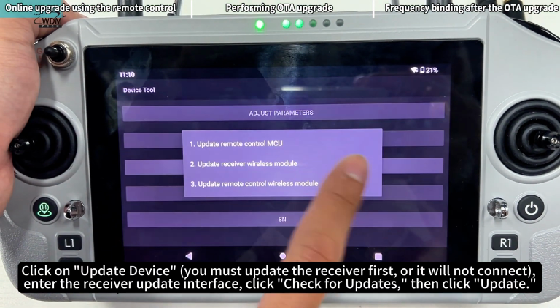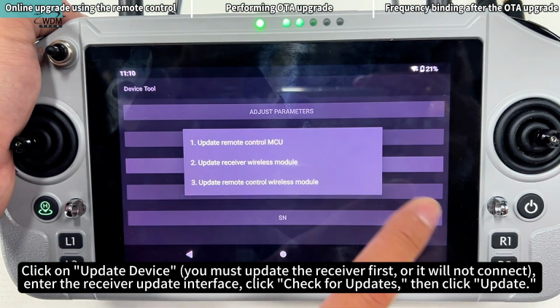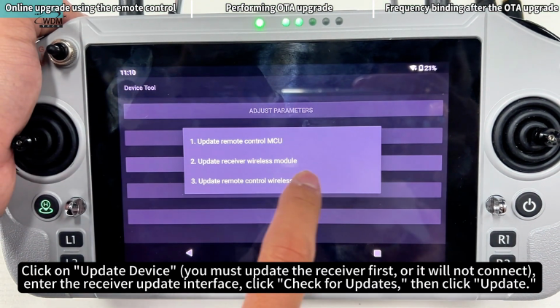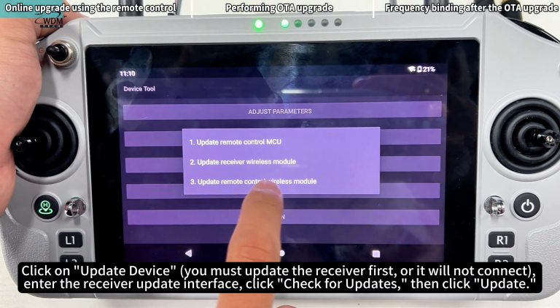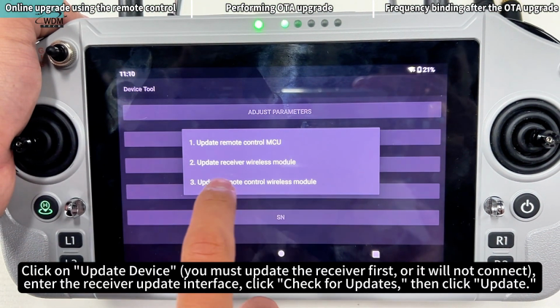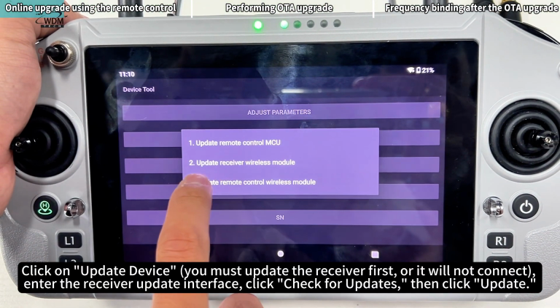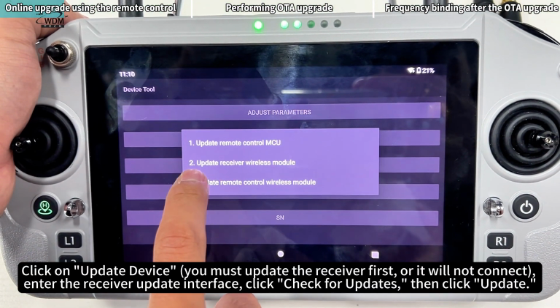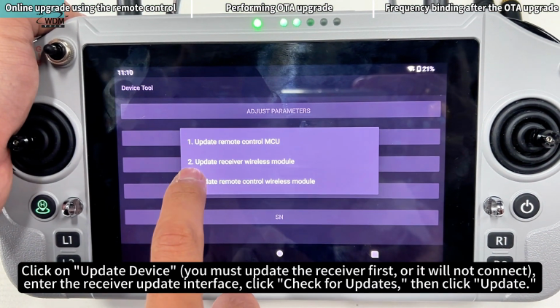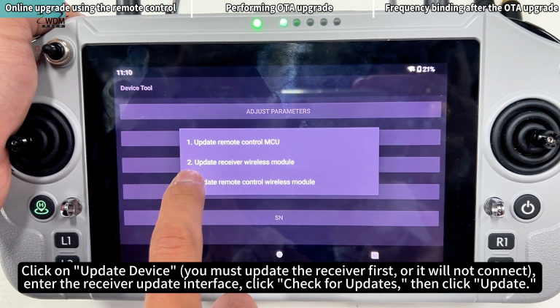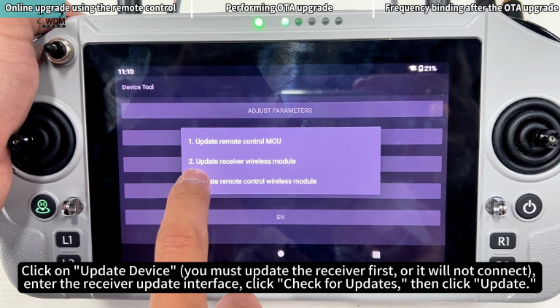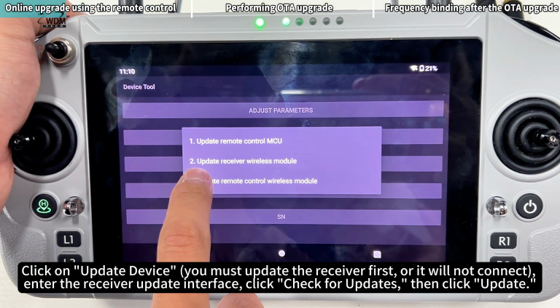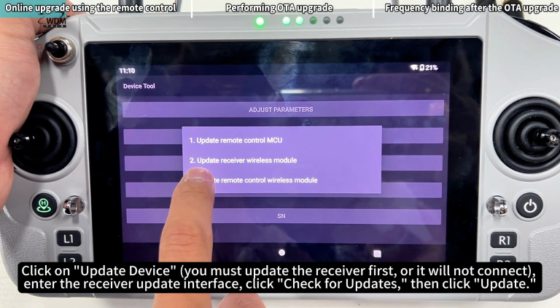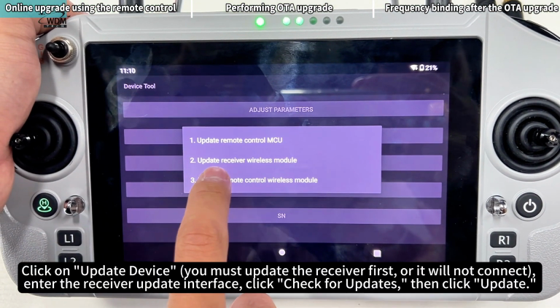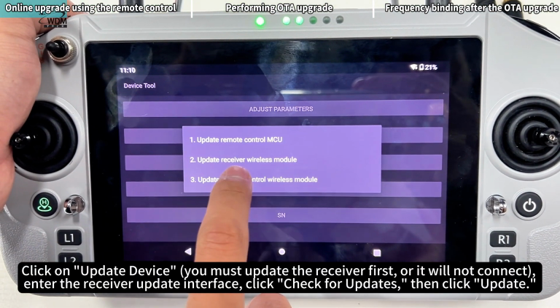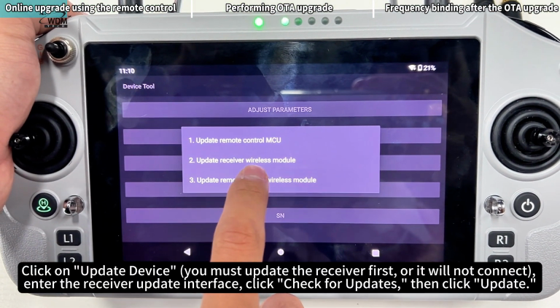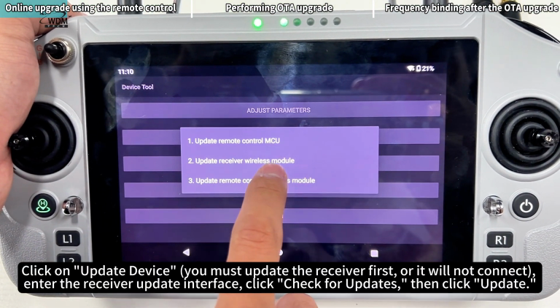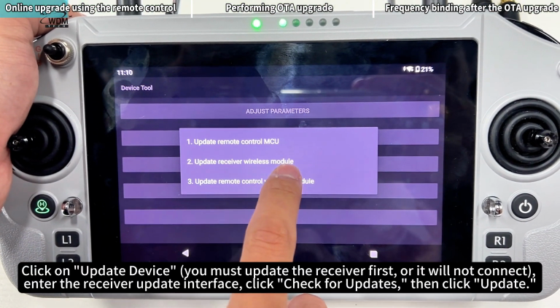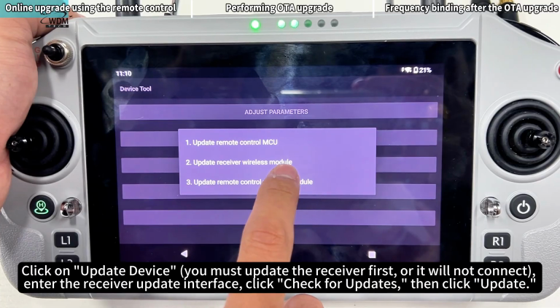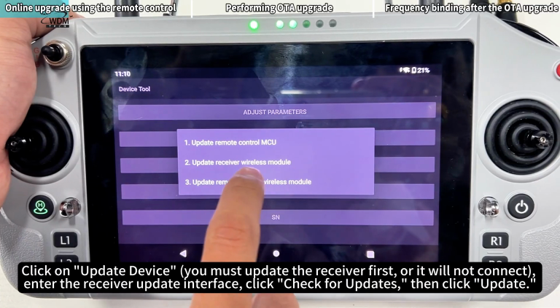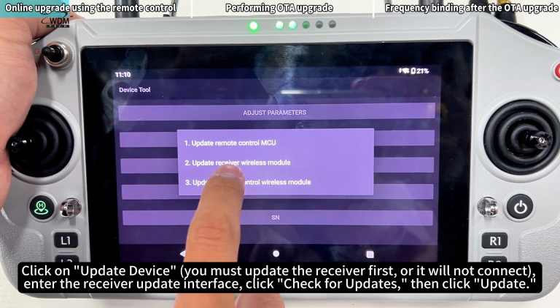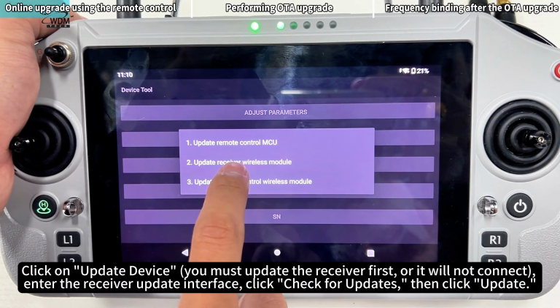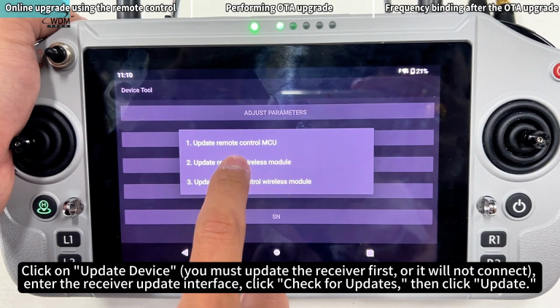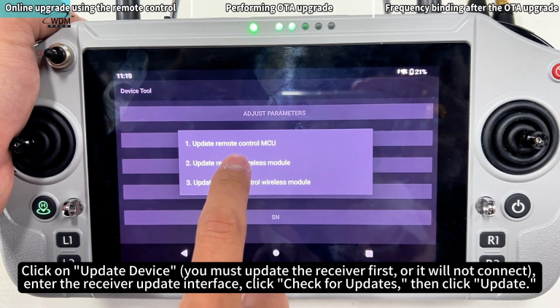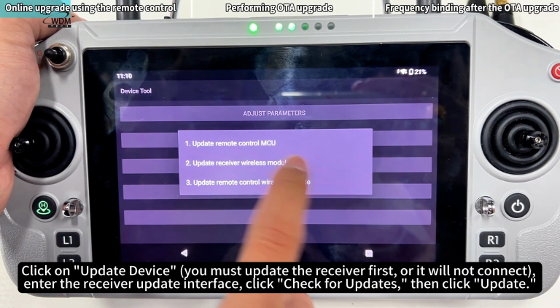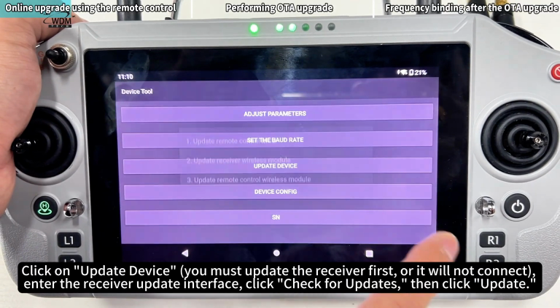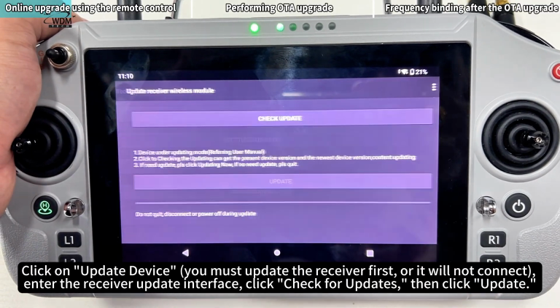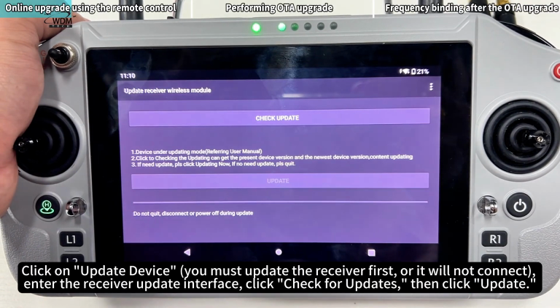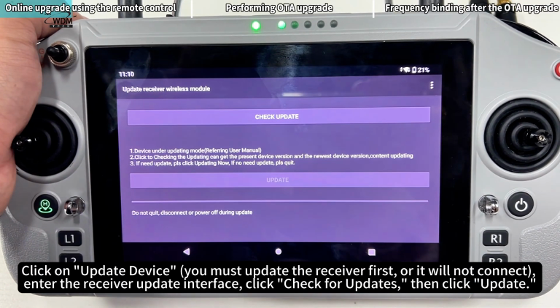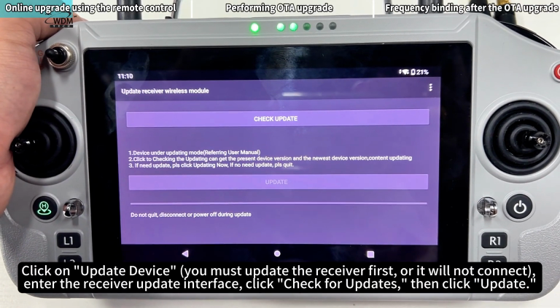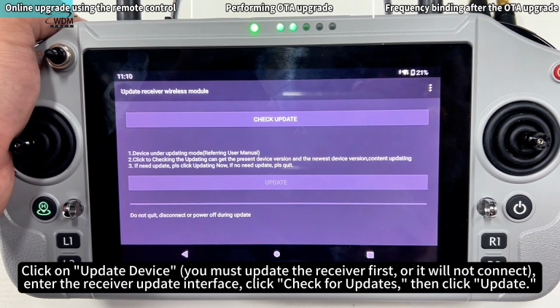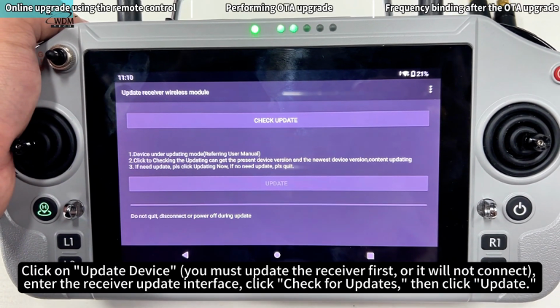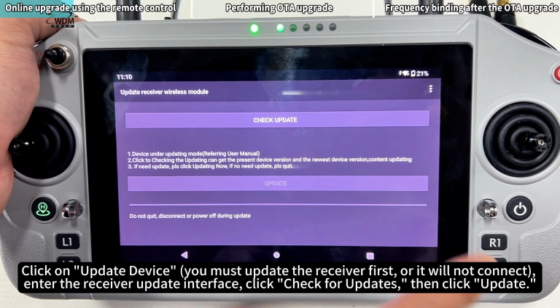Click on Update Device and enter the receiver update interface. Click Check for Updates, then click Update.